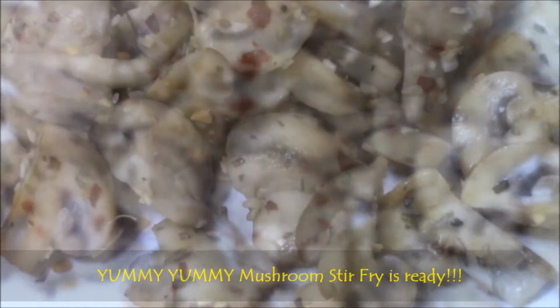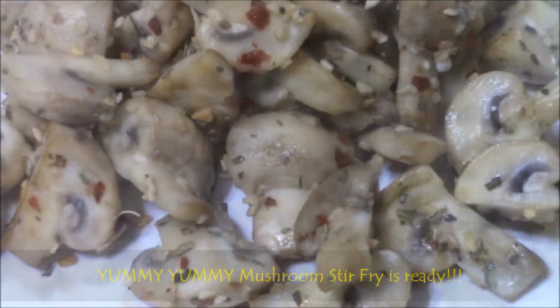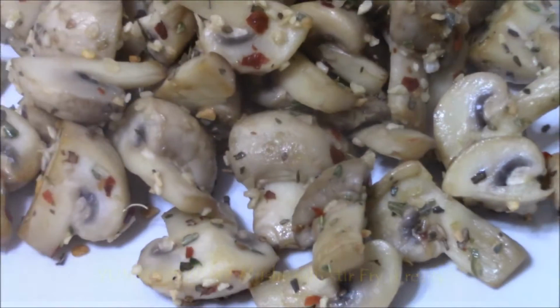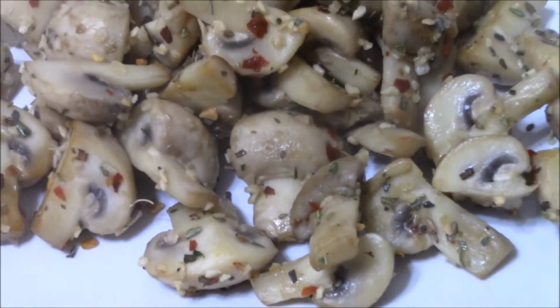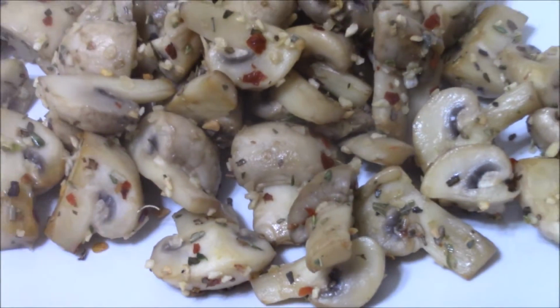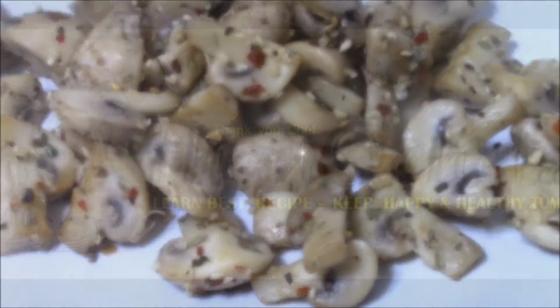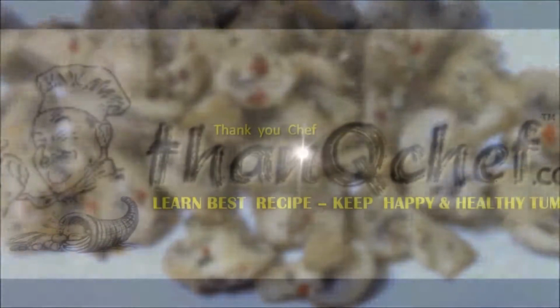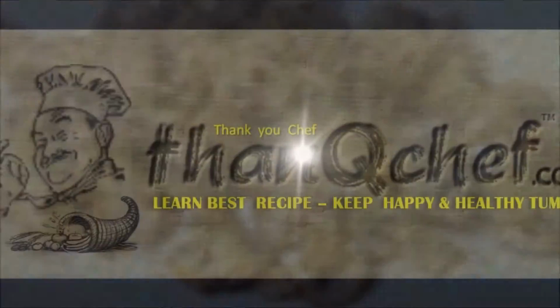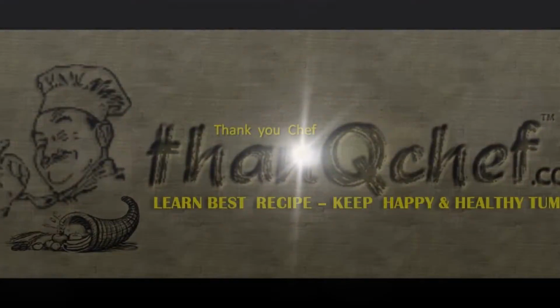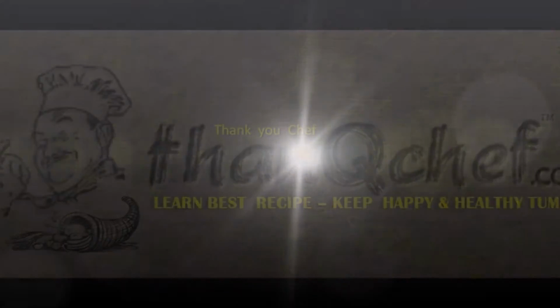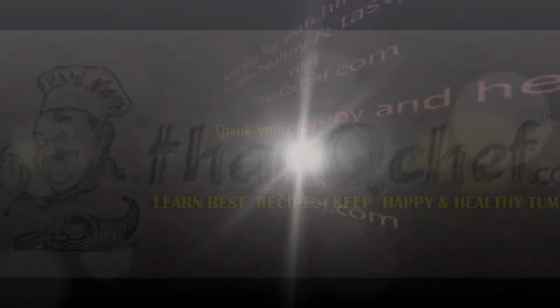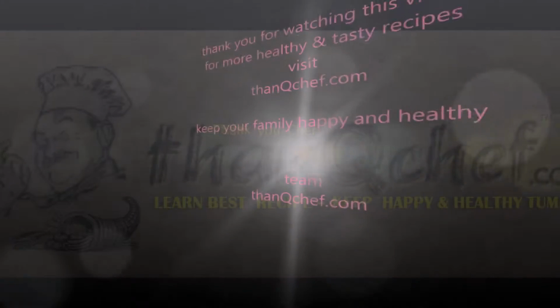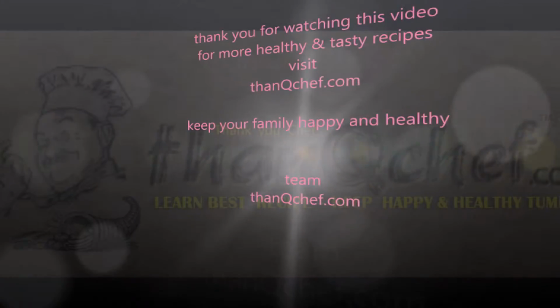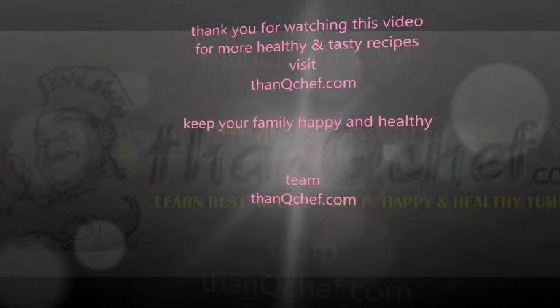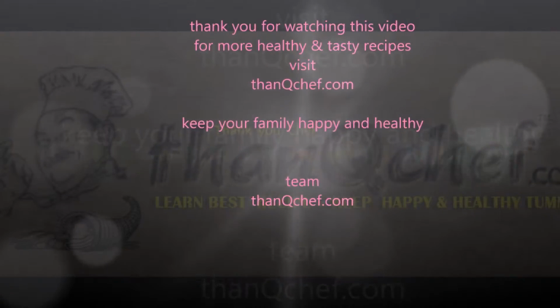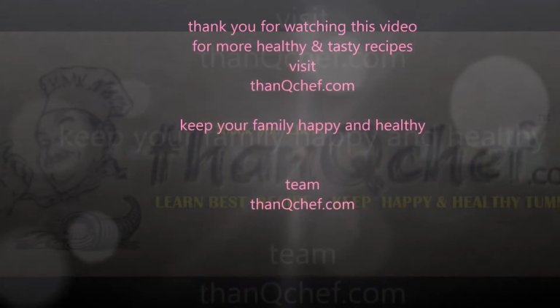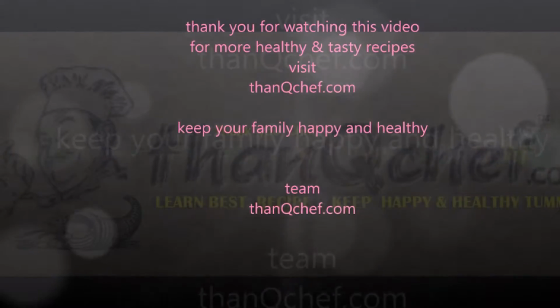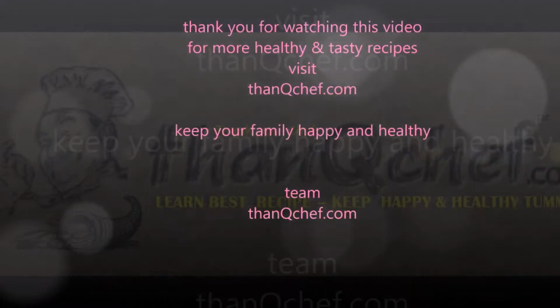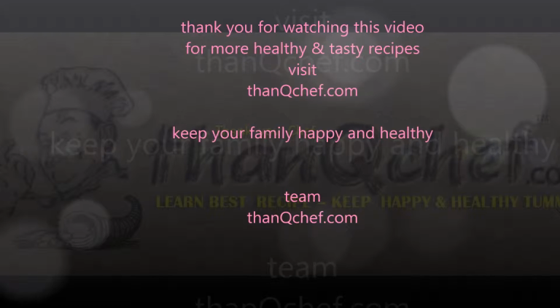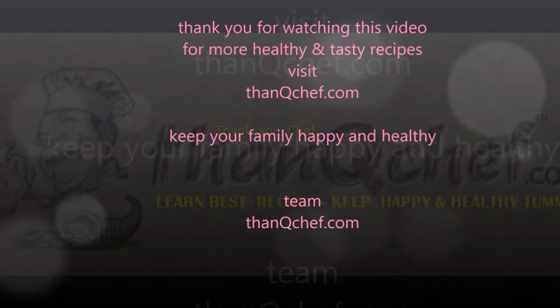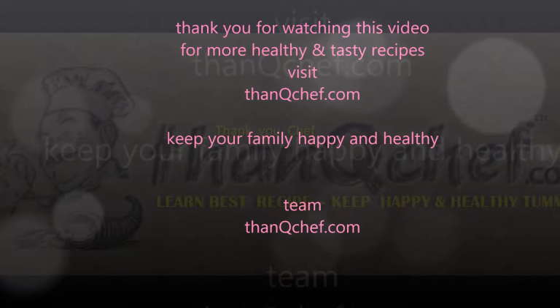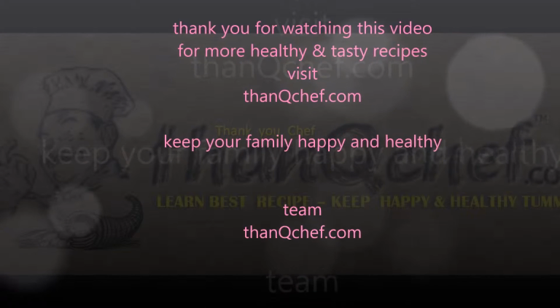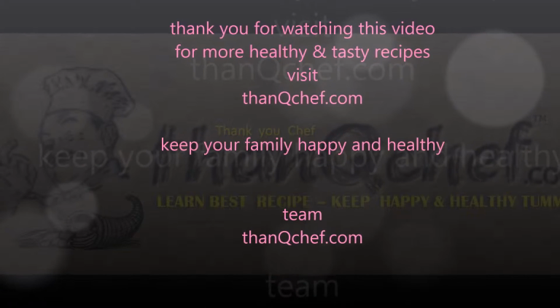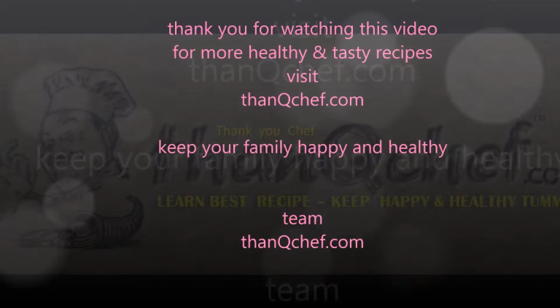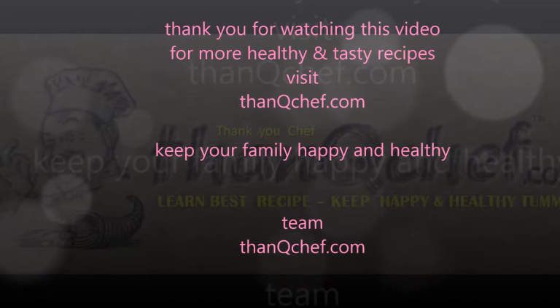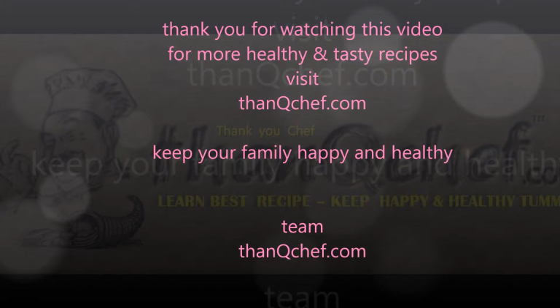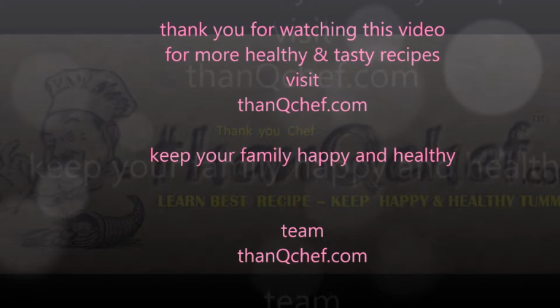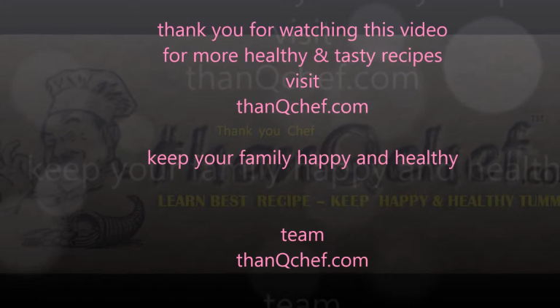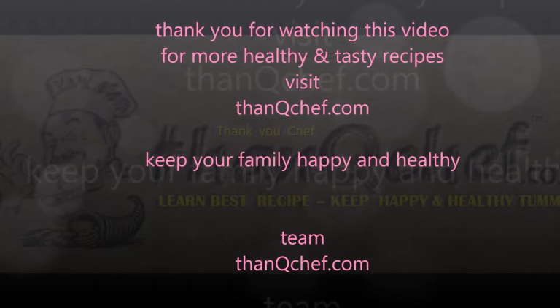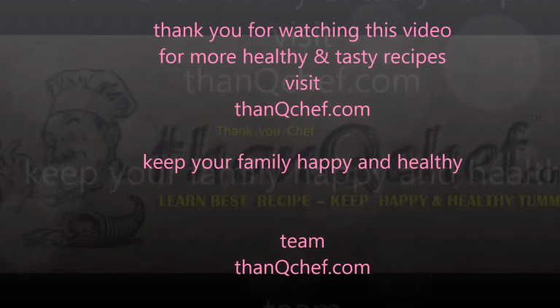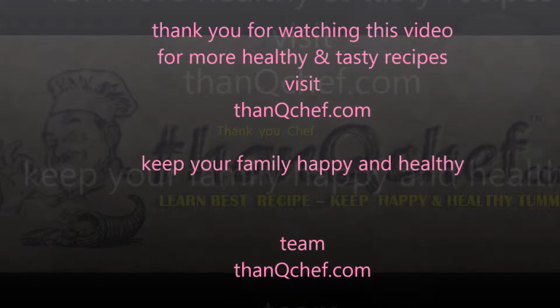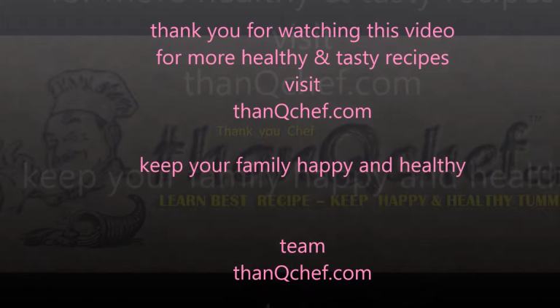Thanks for watching this video. For more healthy recipes, visit thankyouchef.com. Bye, see you in the next video!